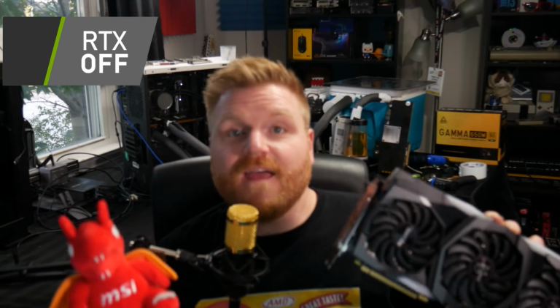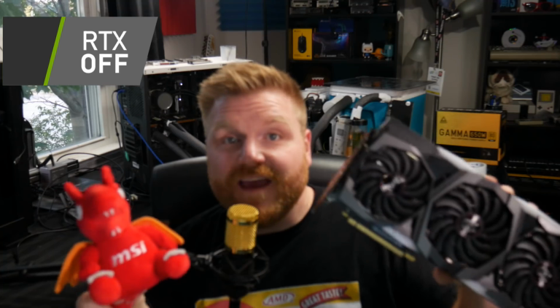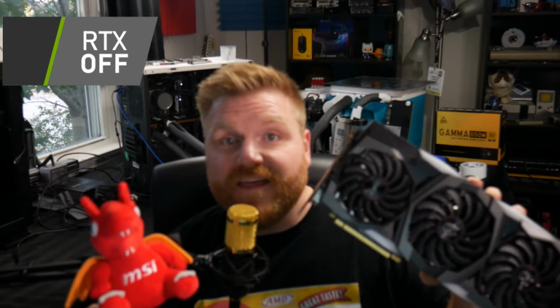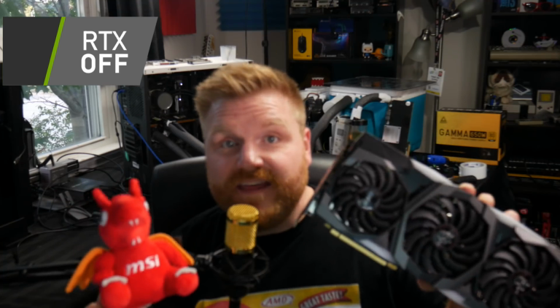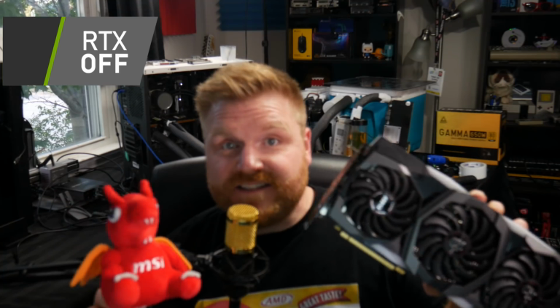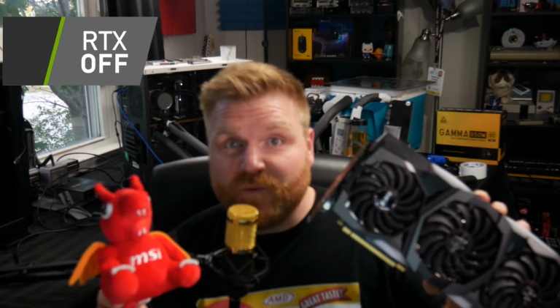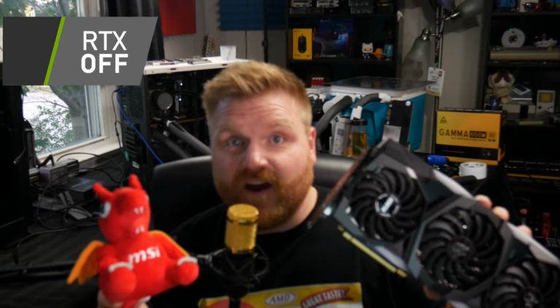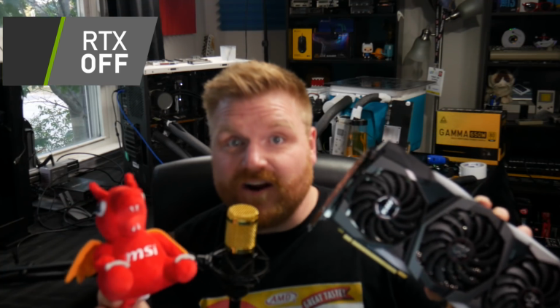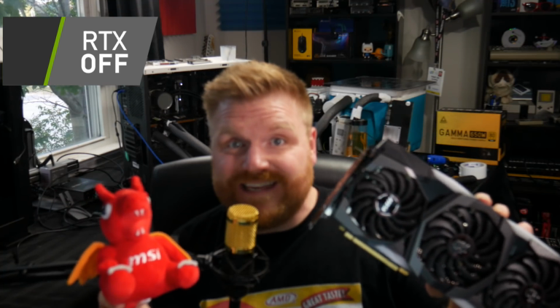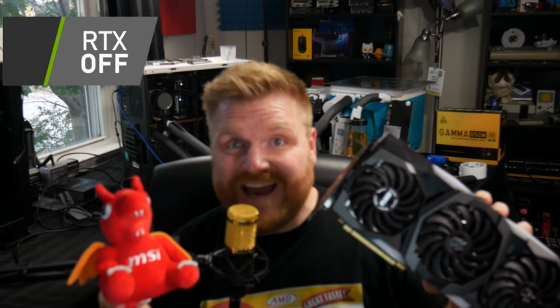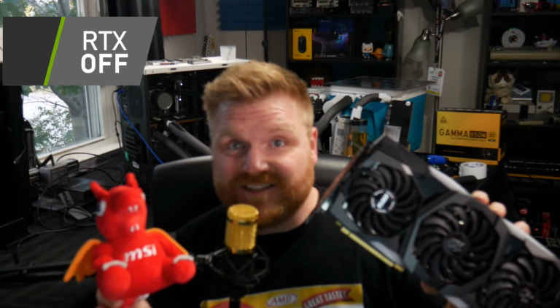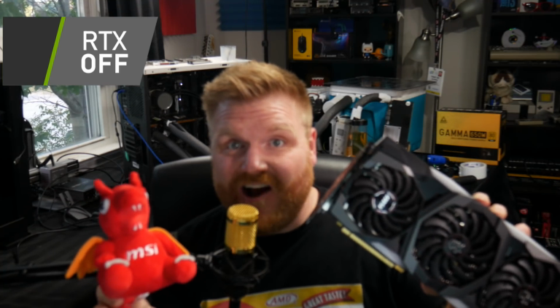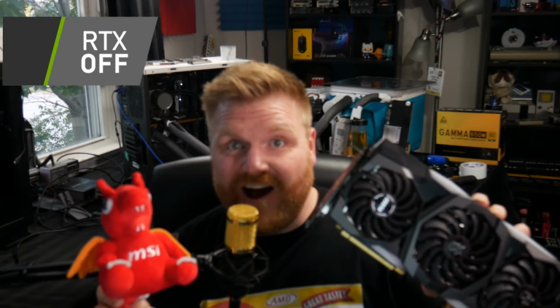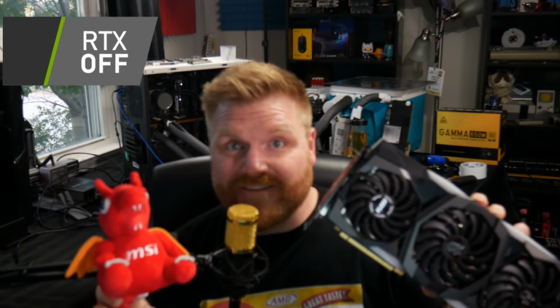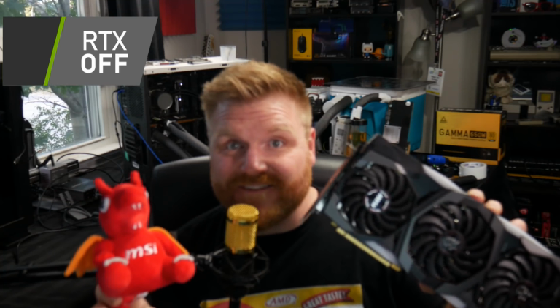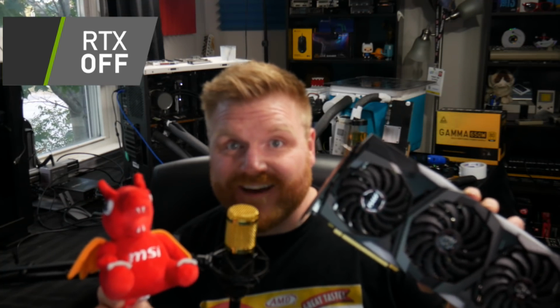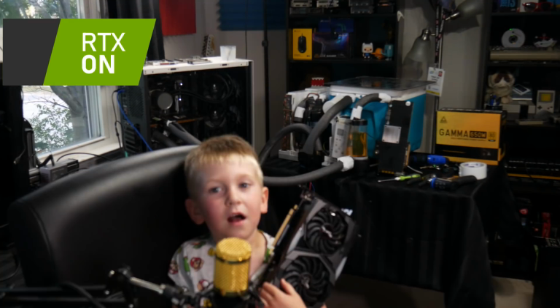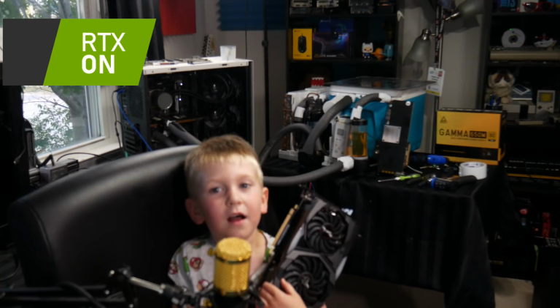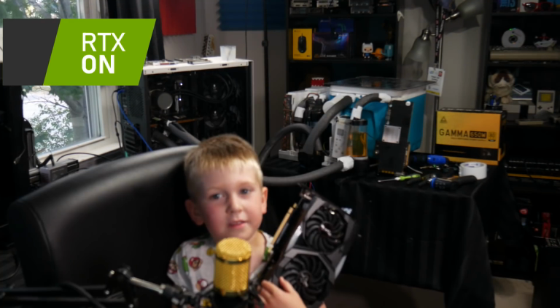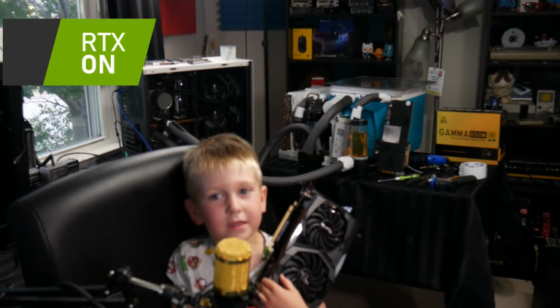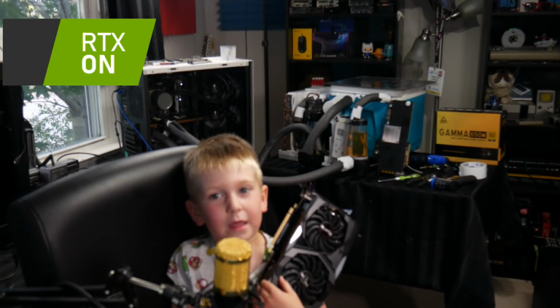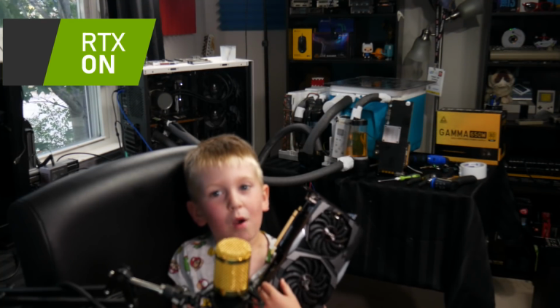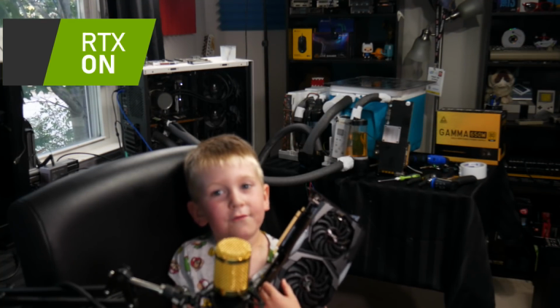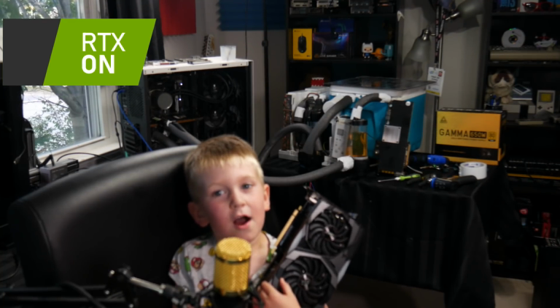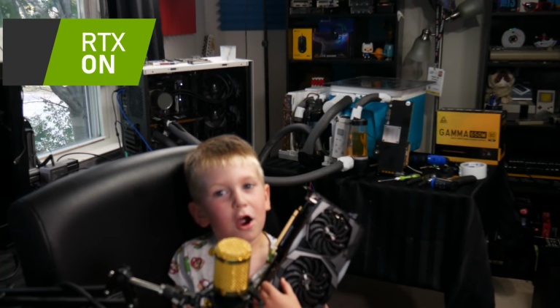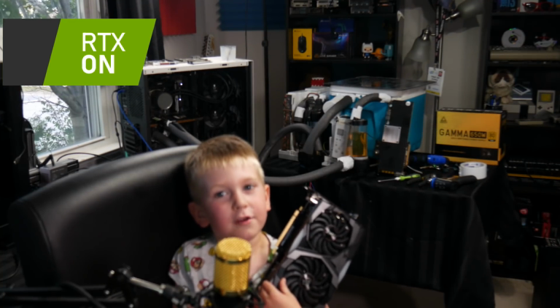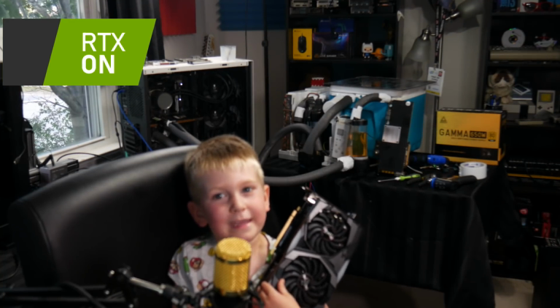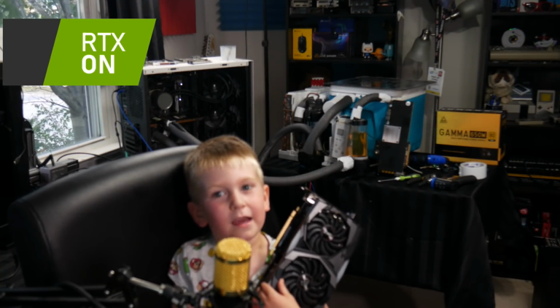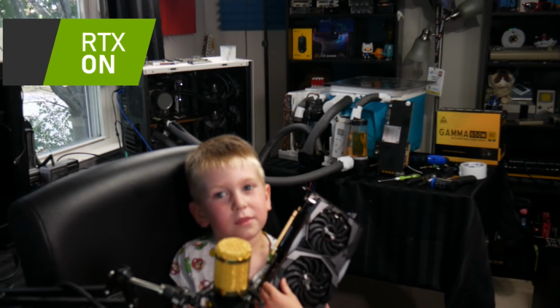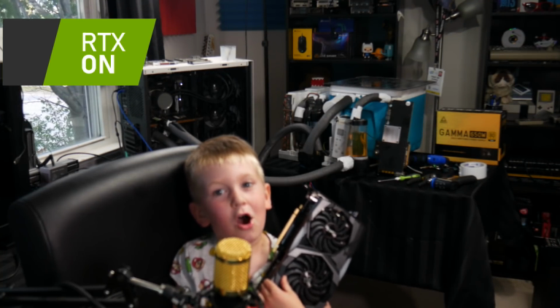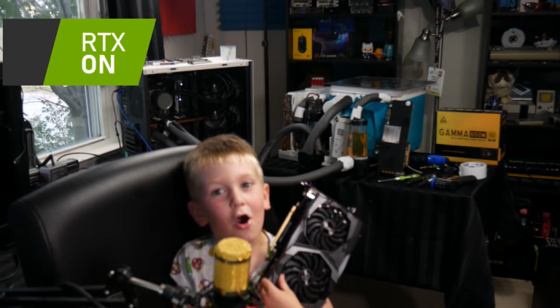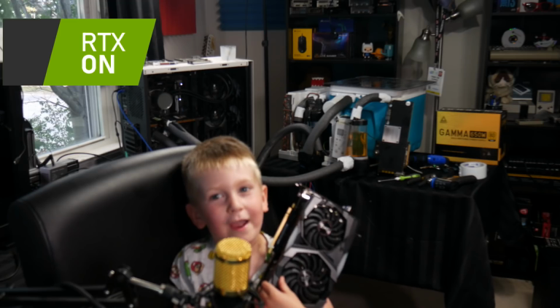This is with RTX OFF! This is with RTX ON!